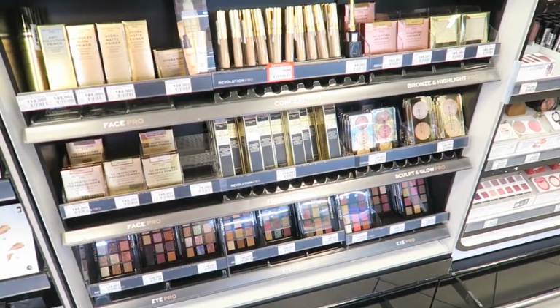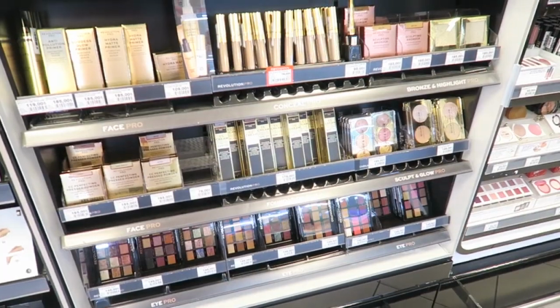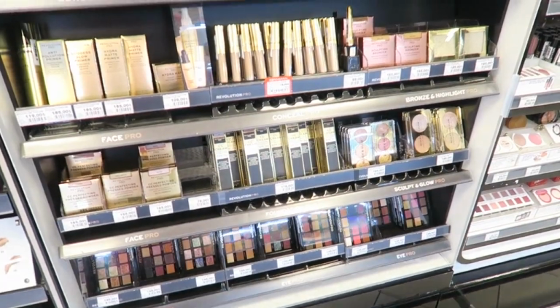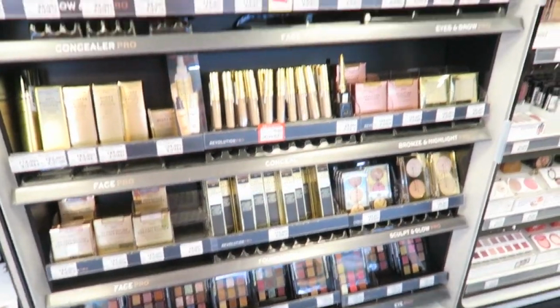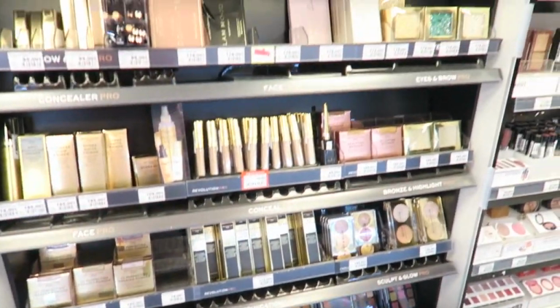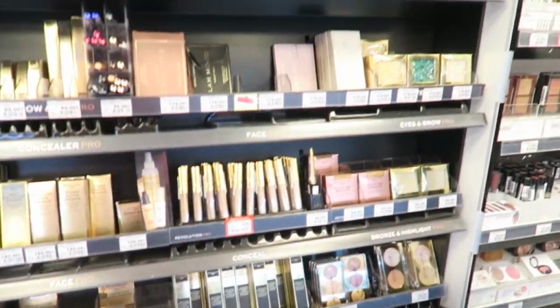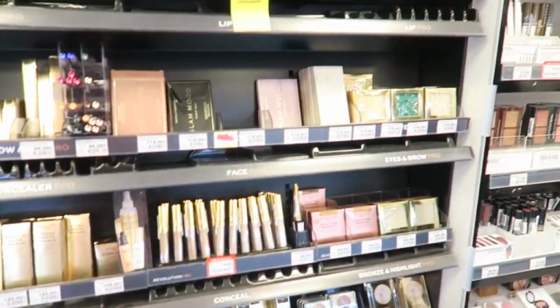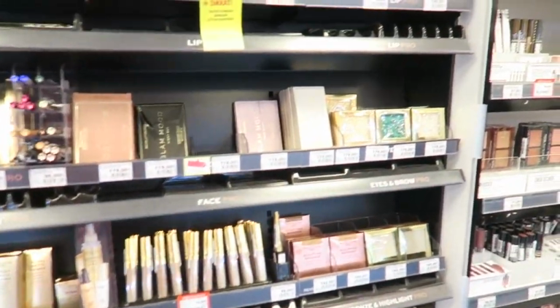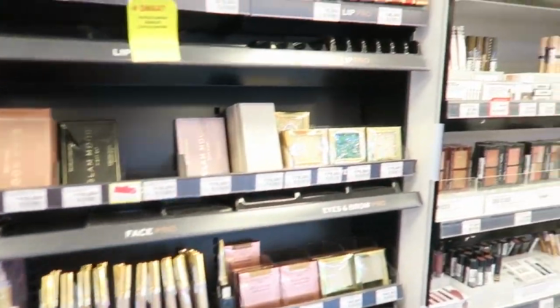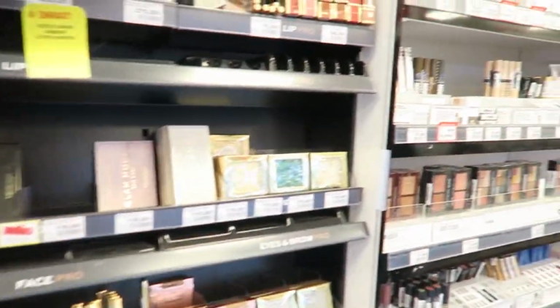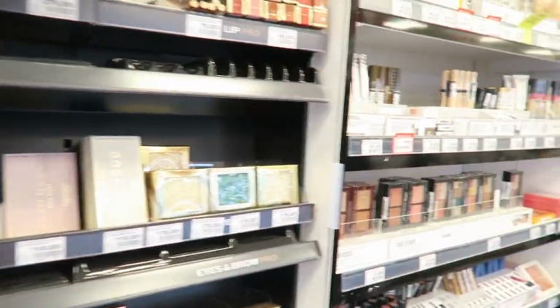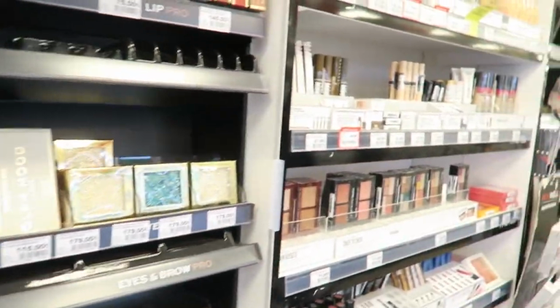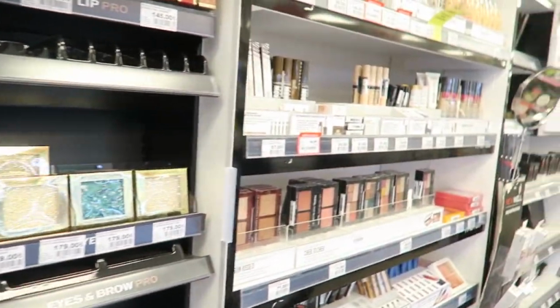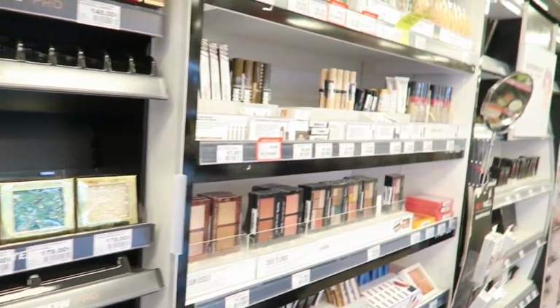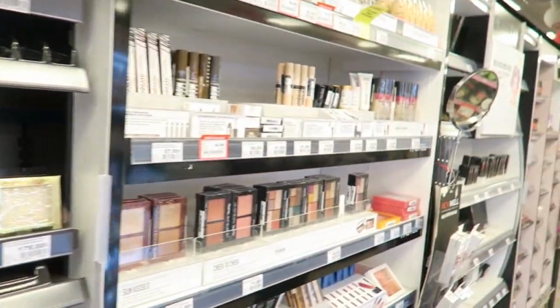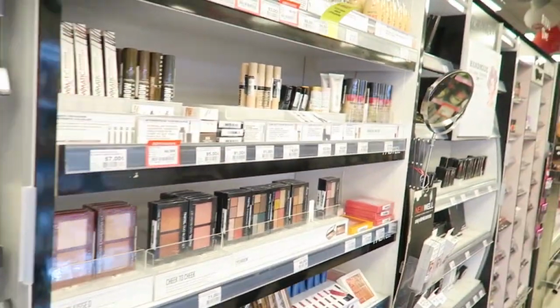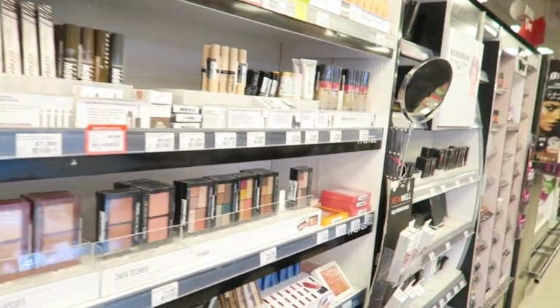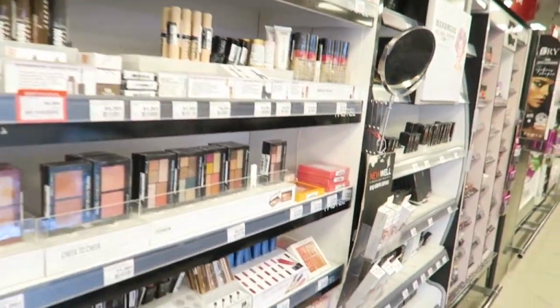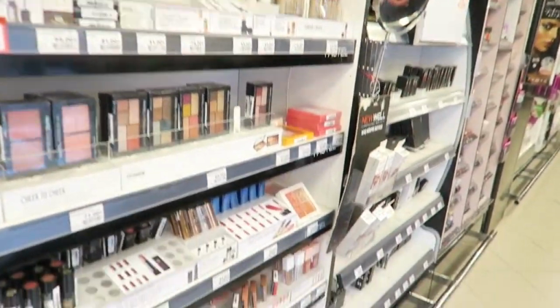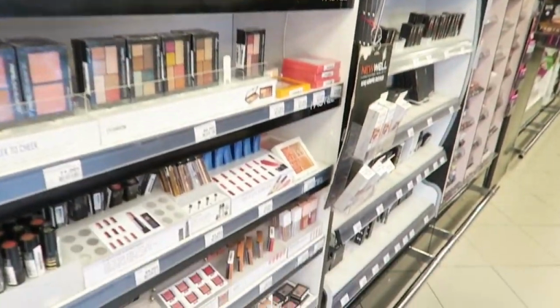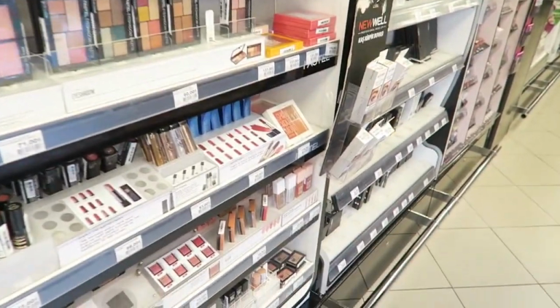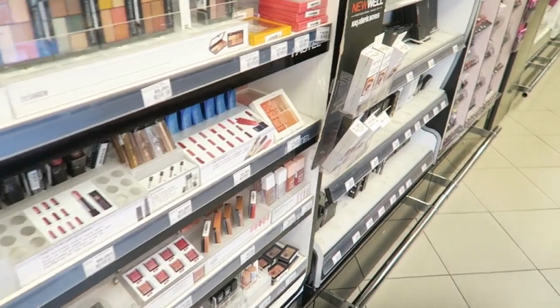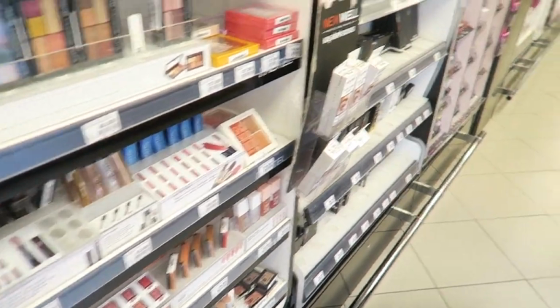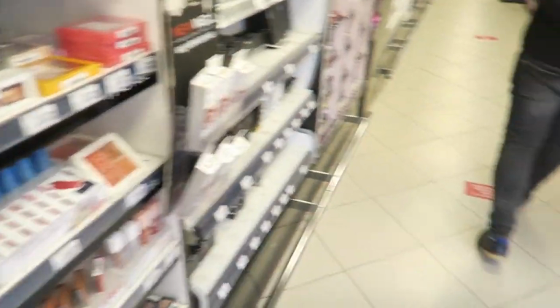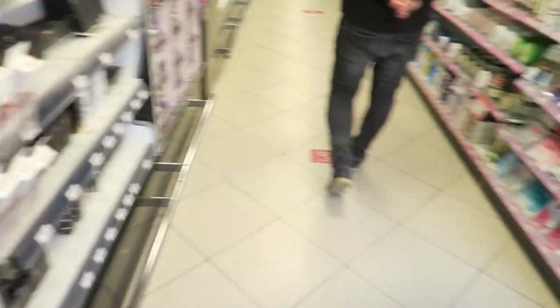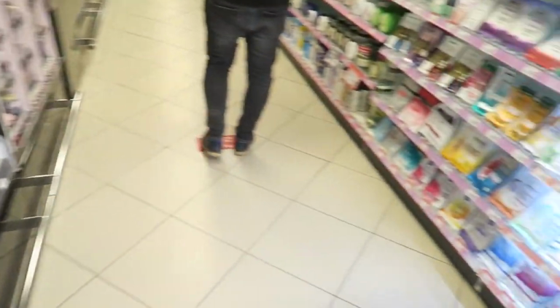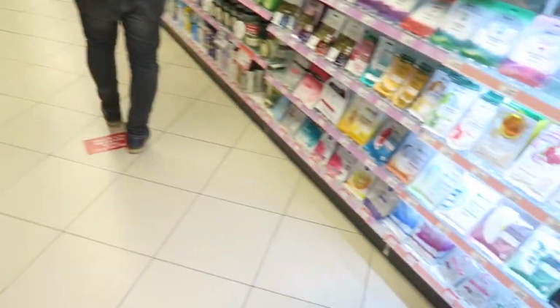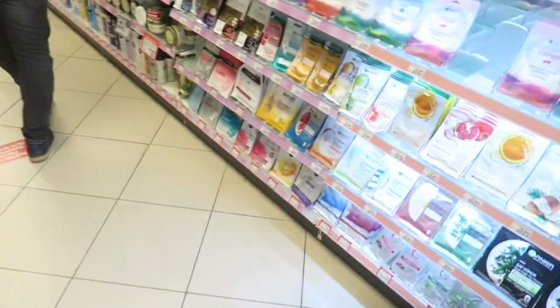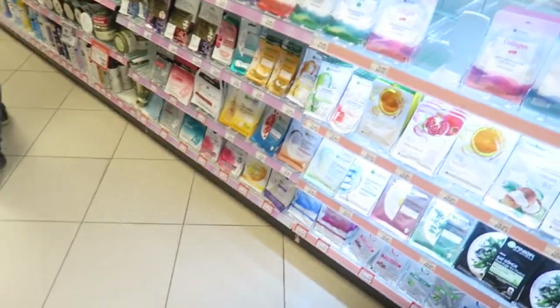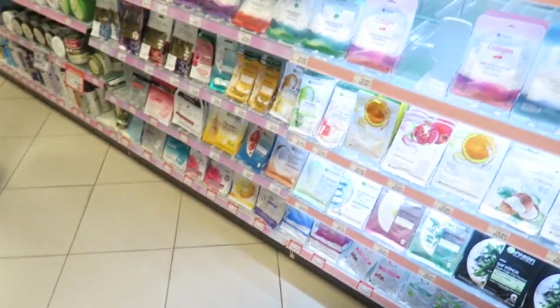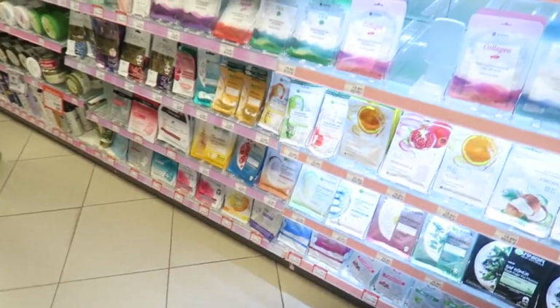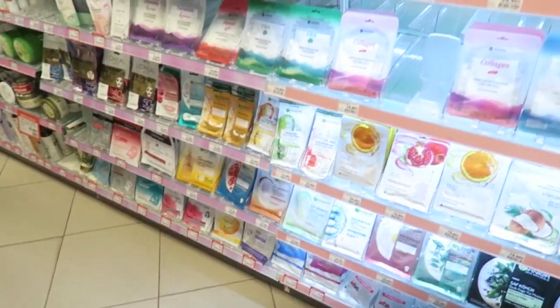So I just came into a Rossmann and I'm looking around for a few things.